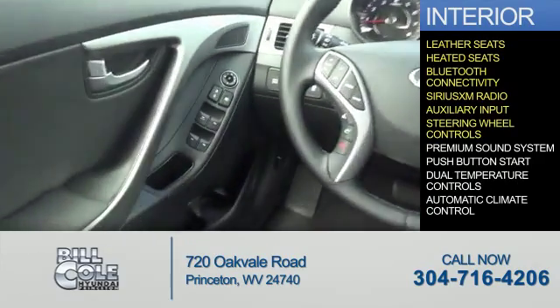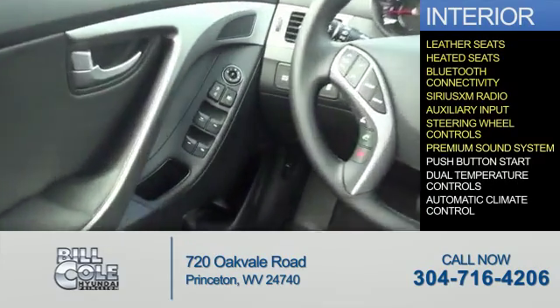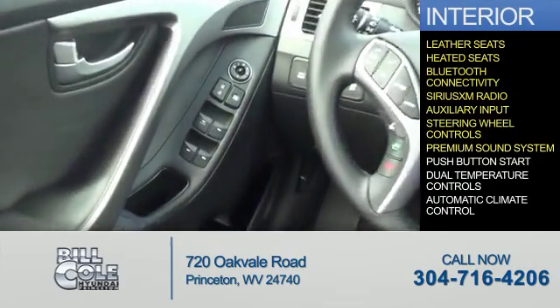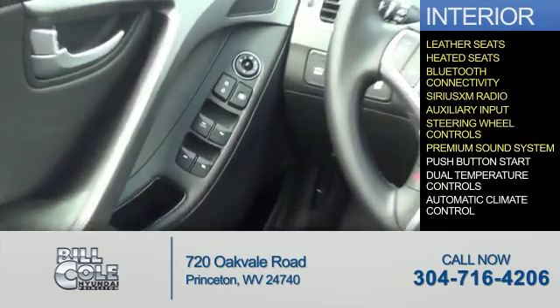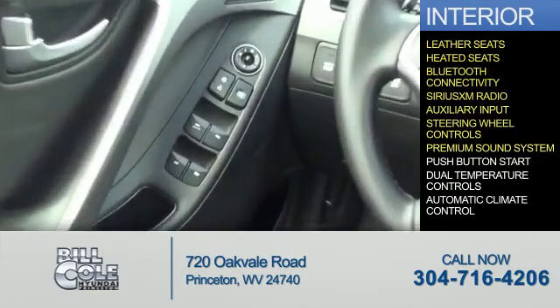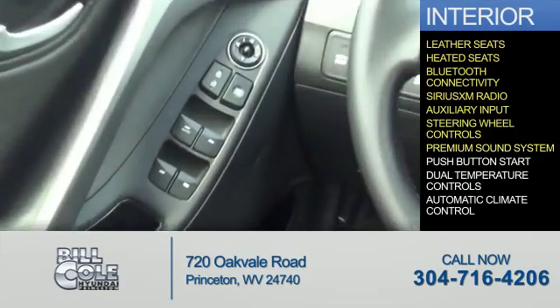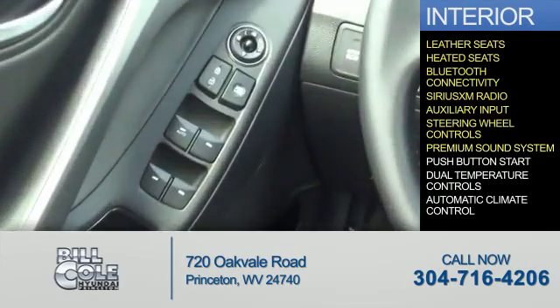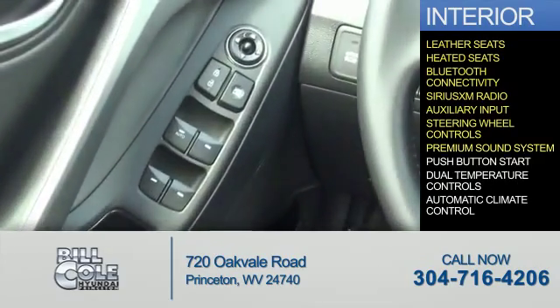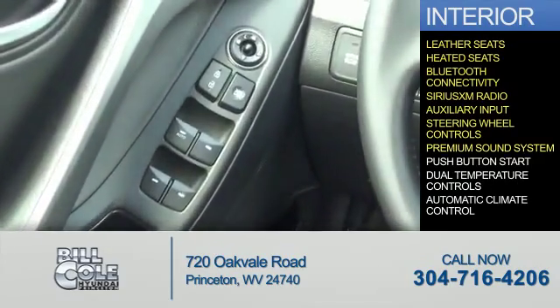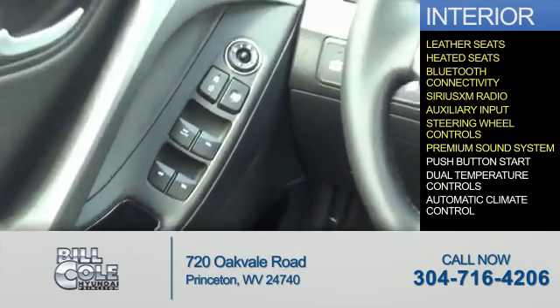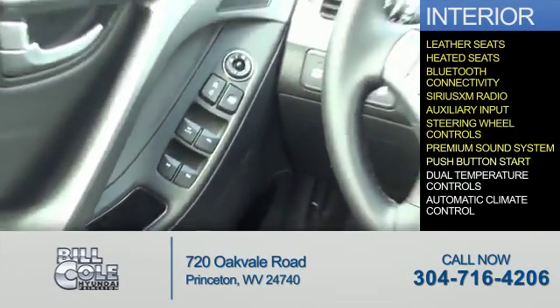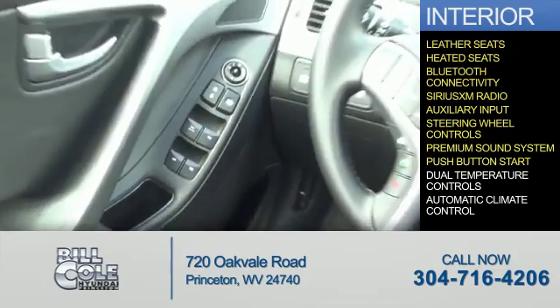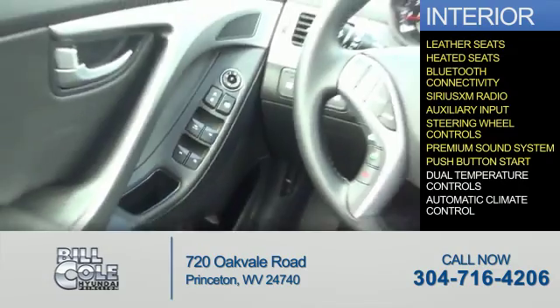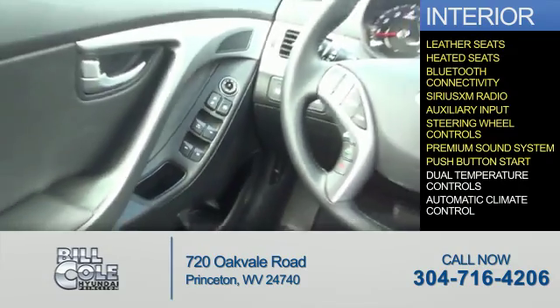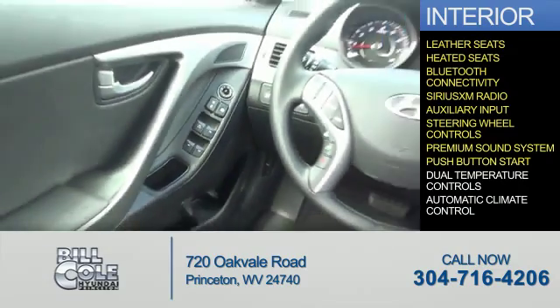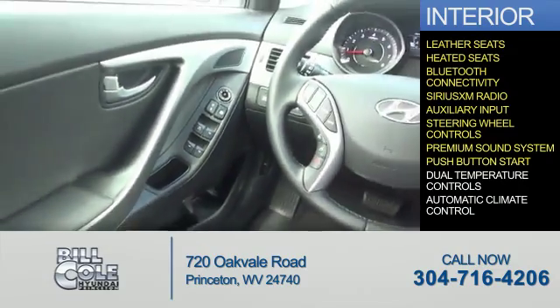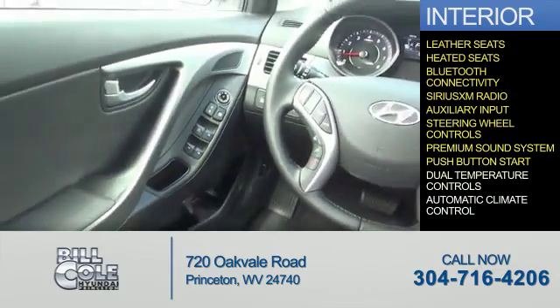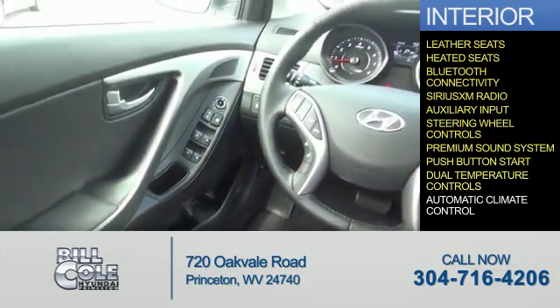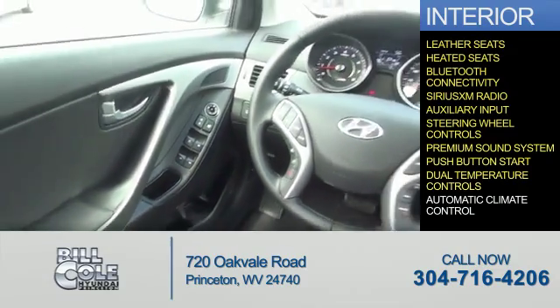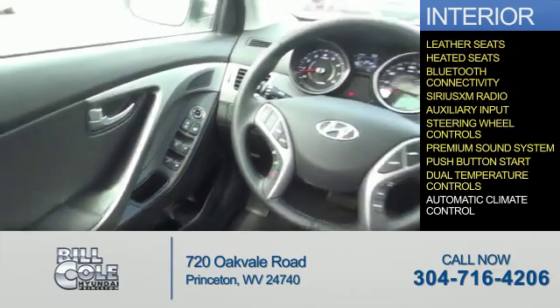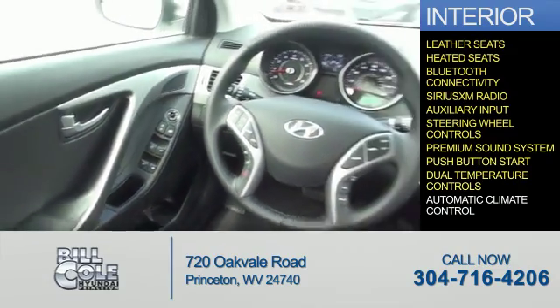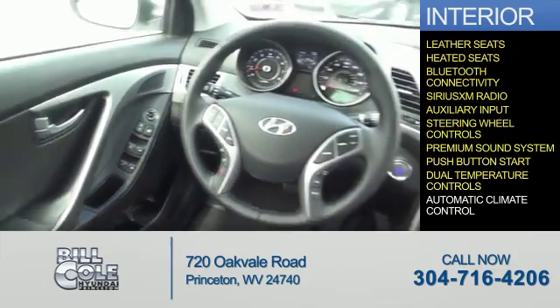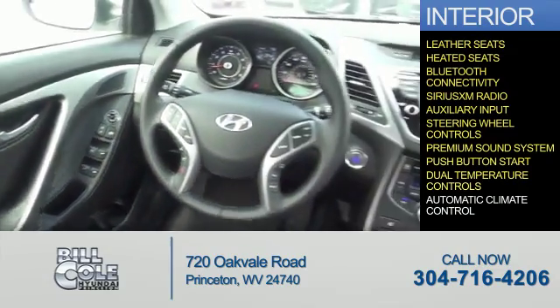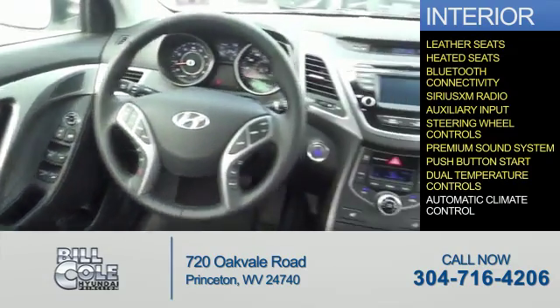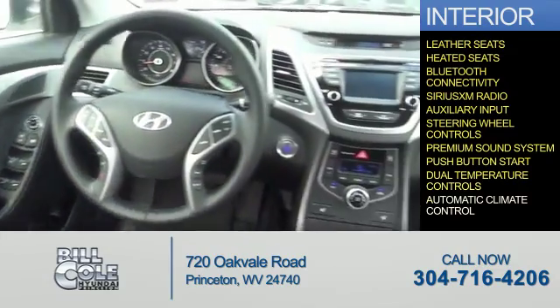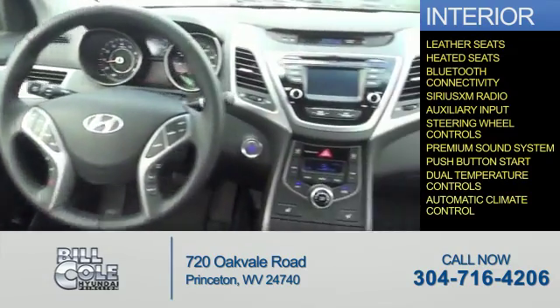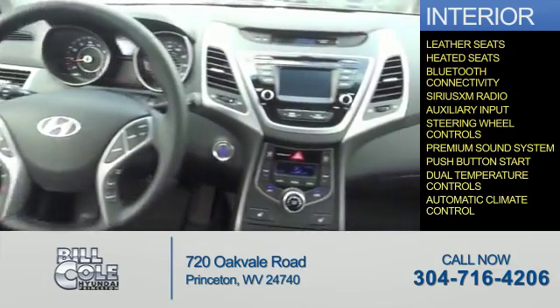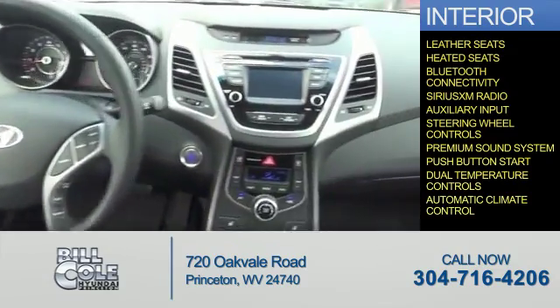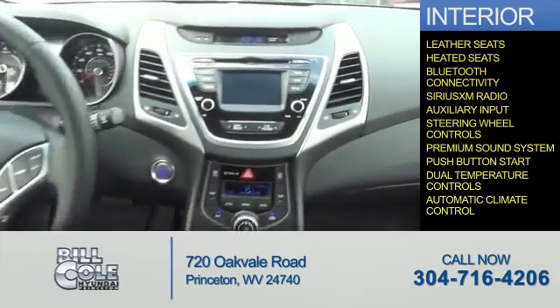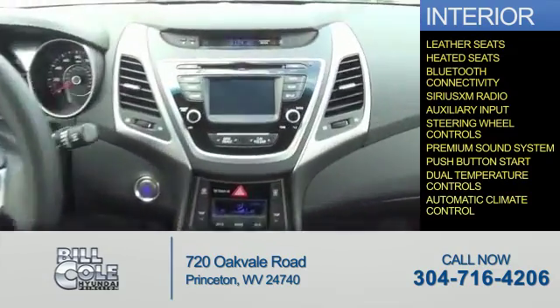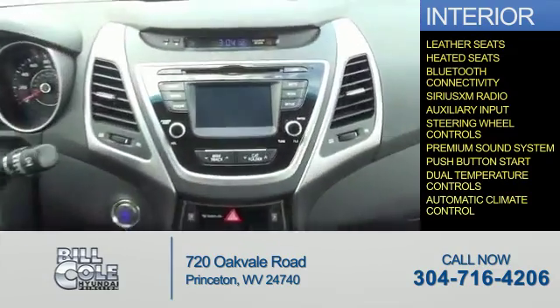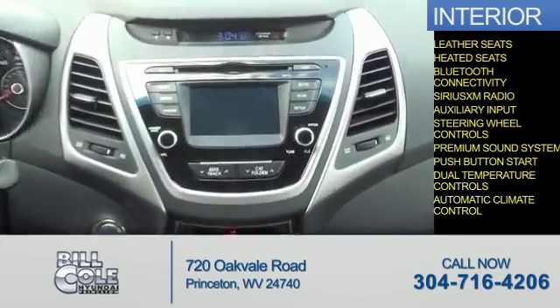A premium sound system, push button start, dual temperature controls, and automatic climate control.